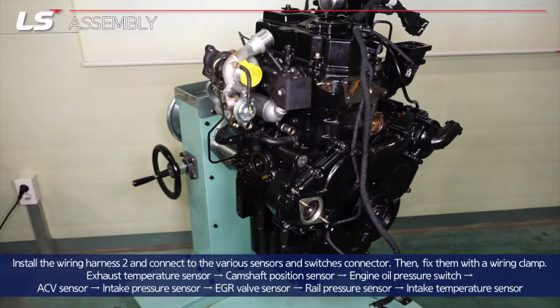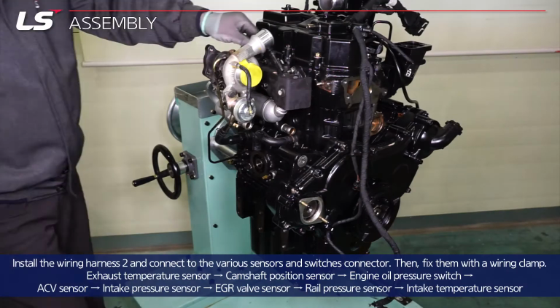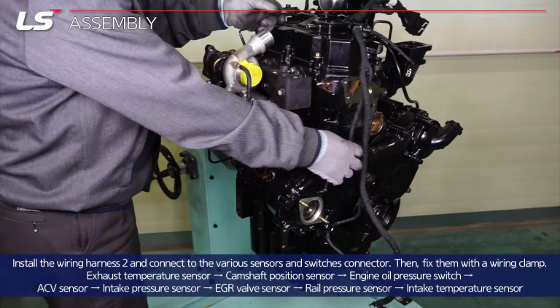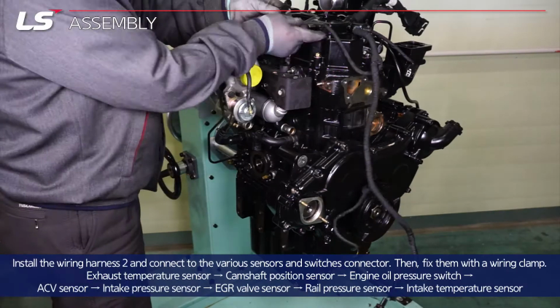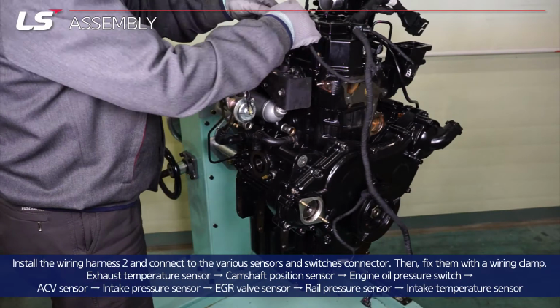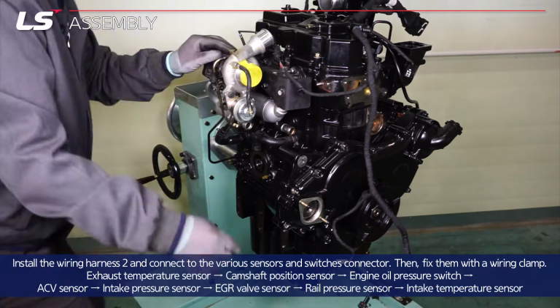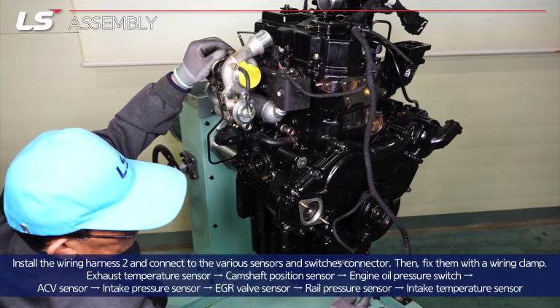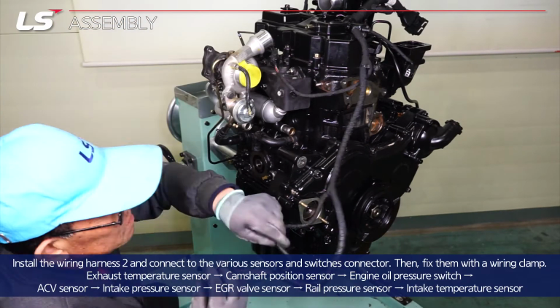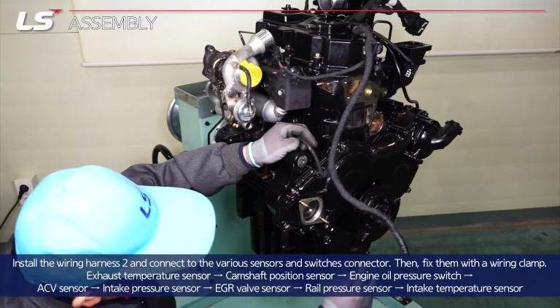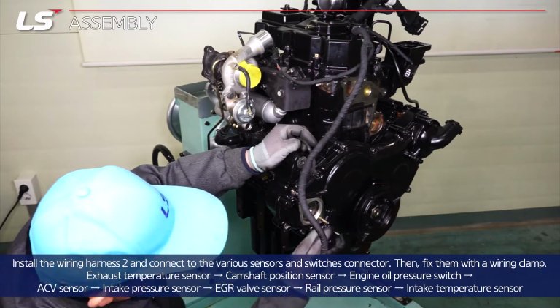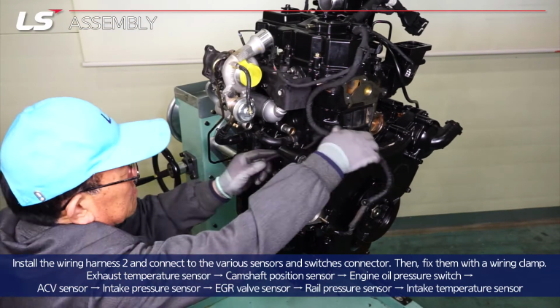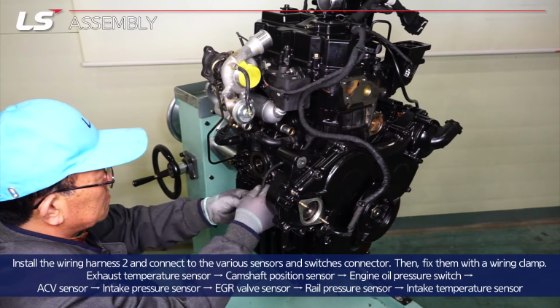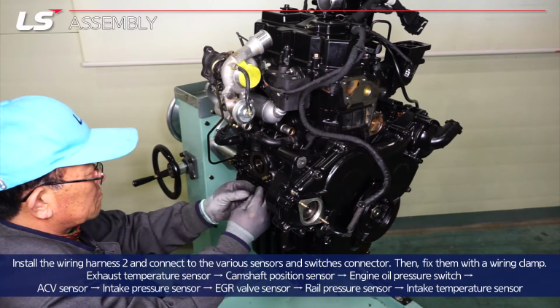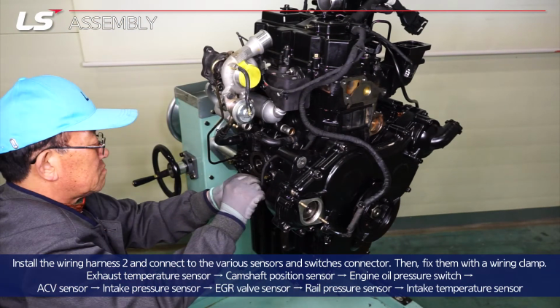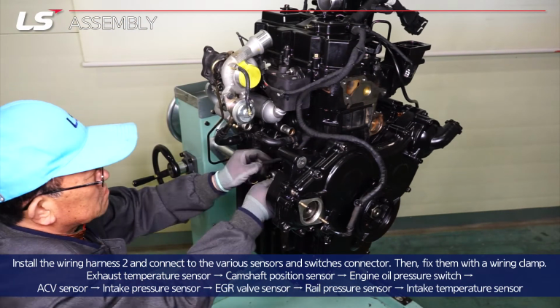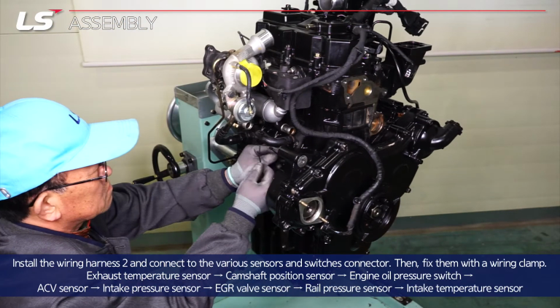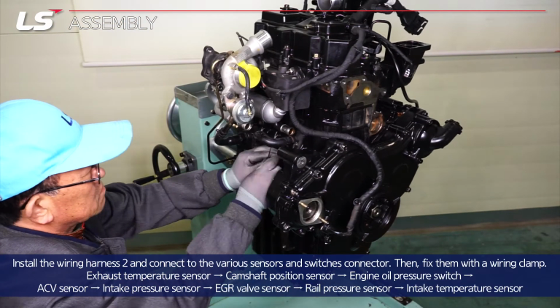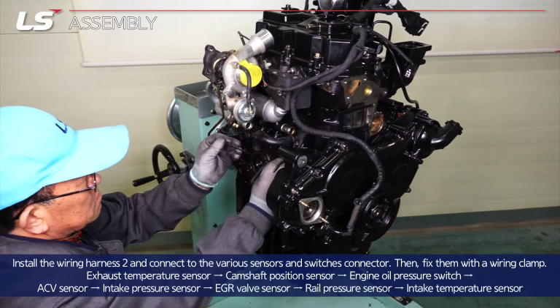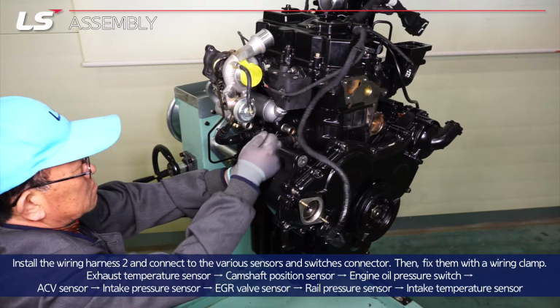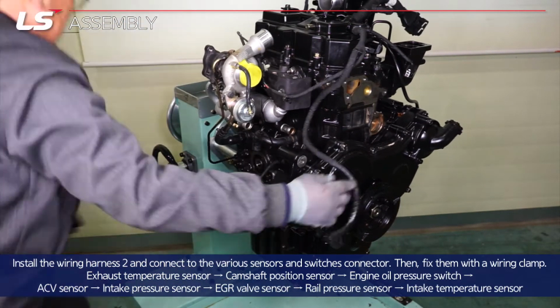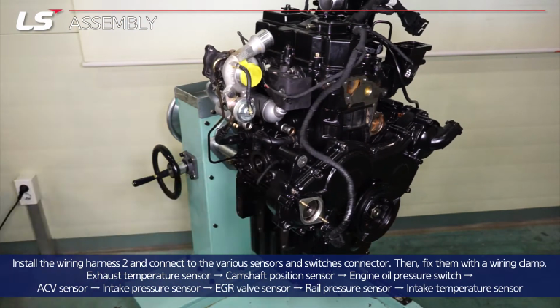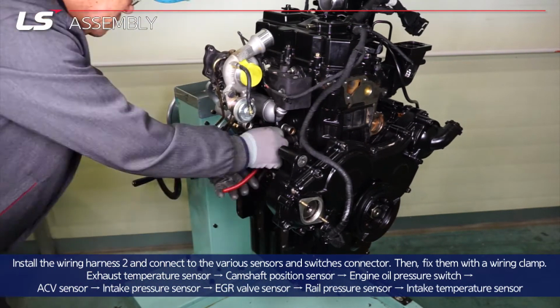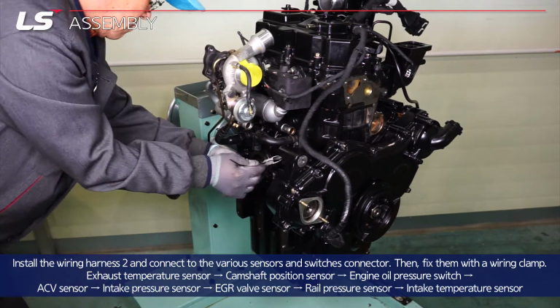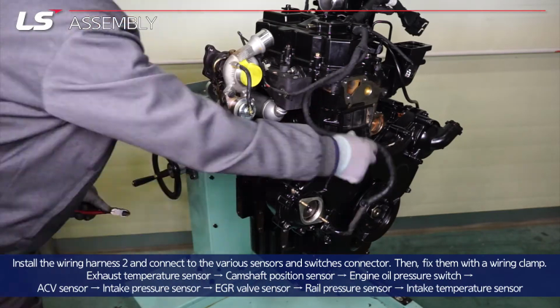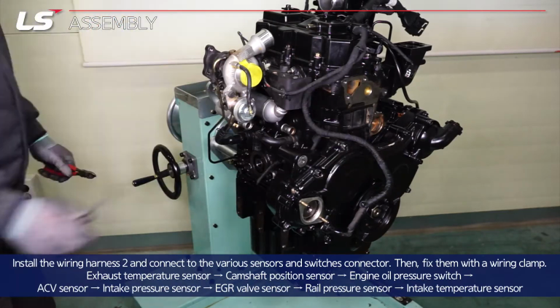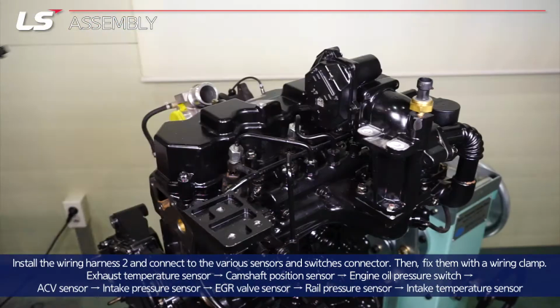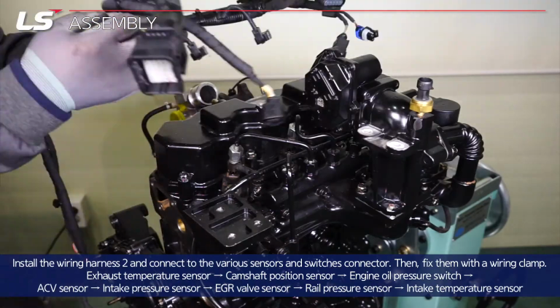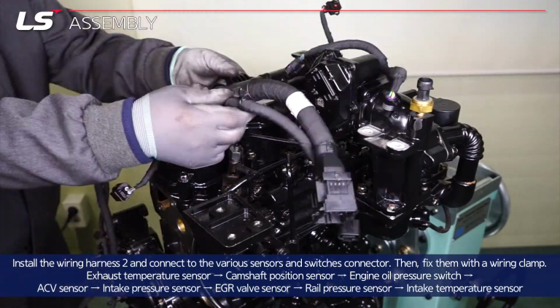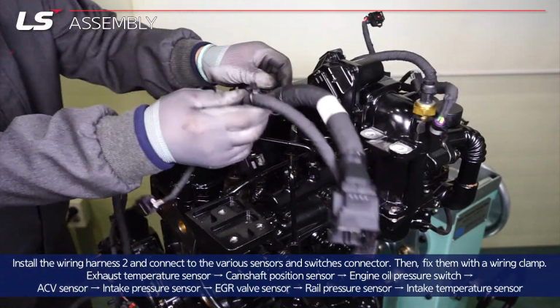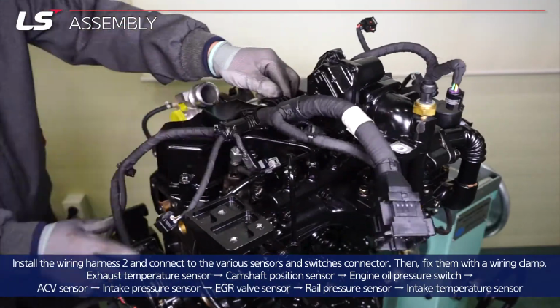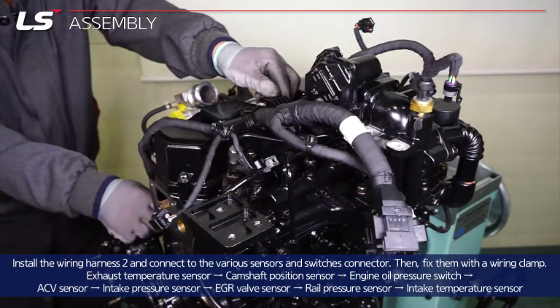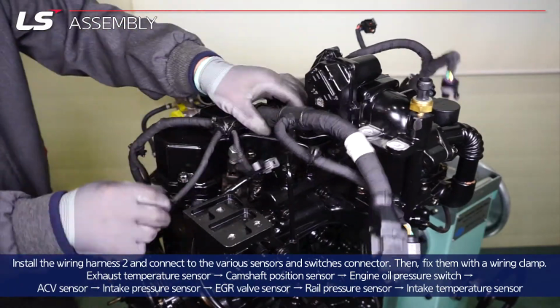Install the wiring harness two and connect to the various sensors and switches connector.